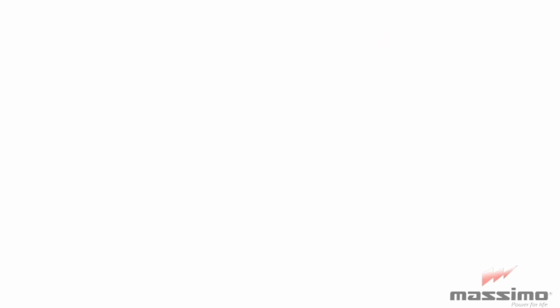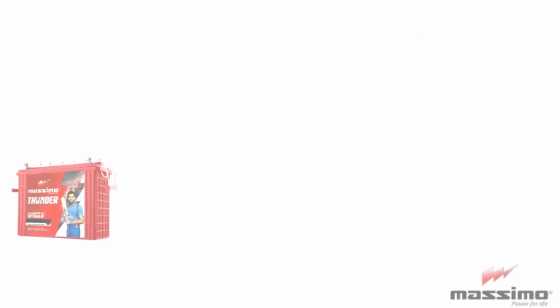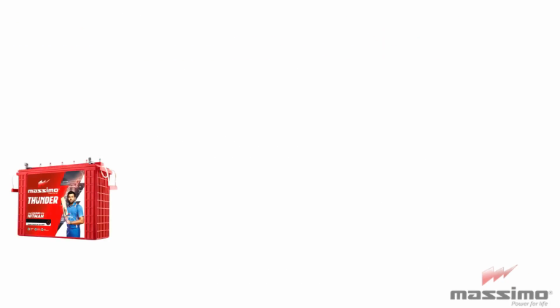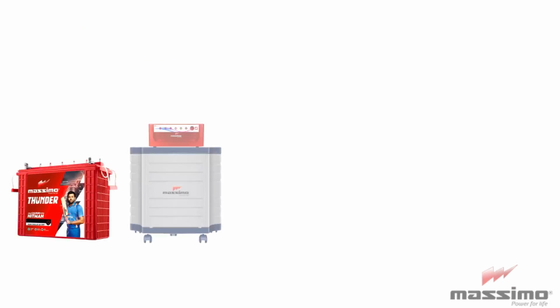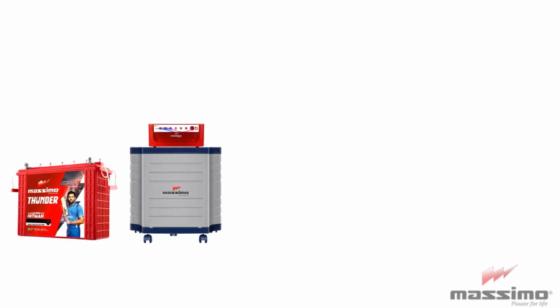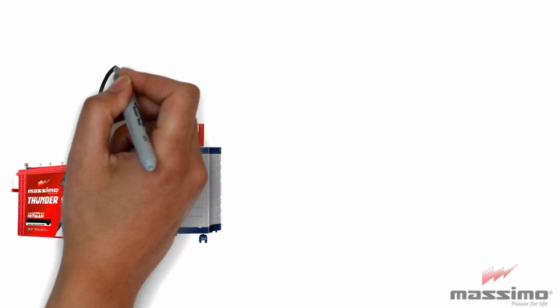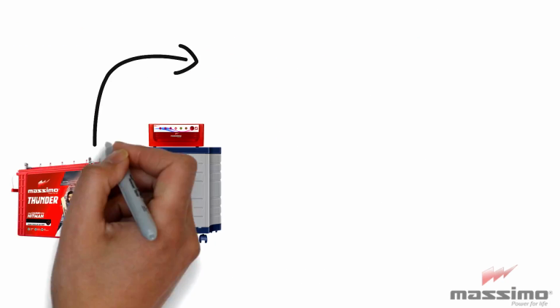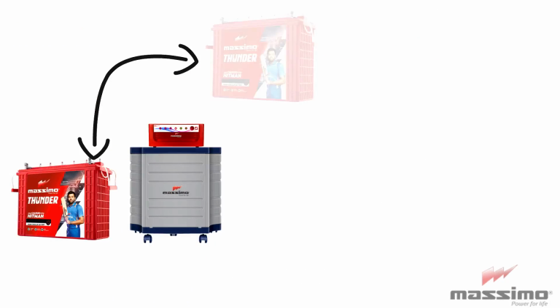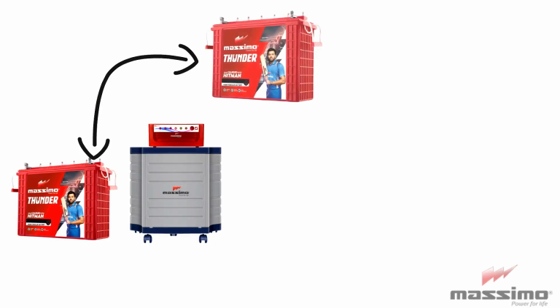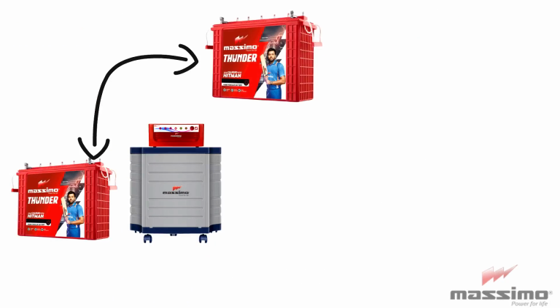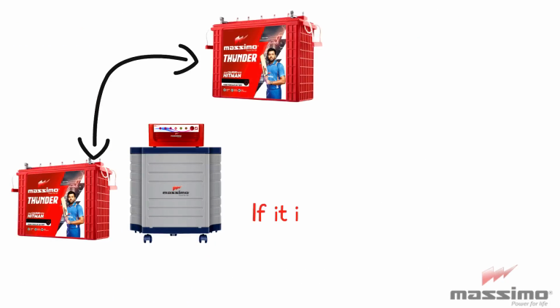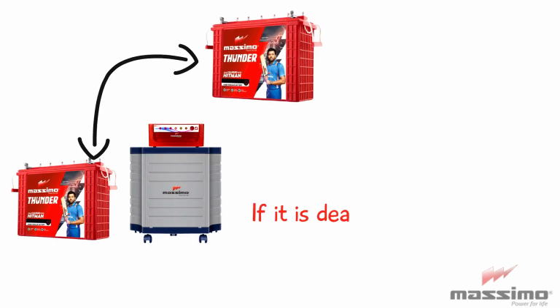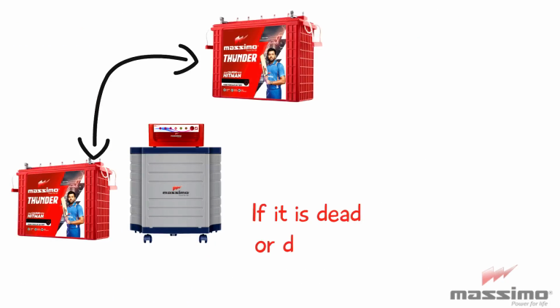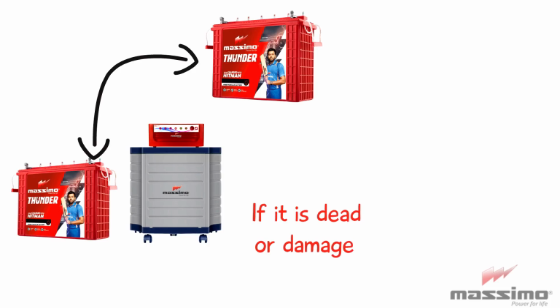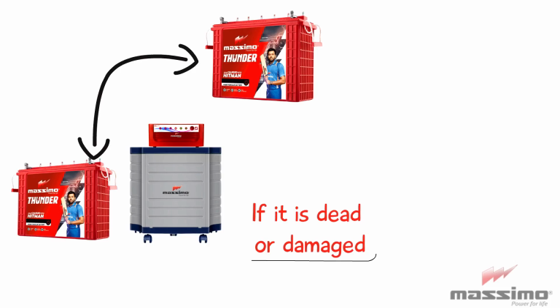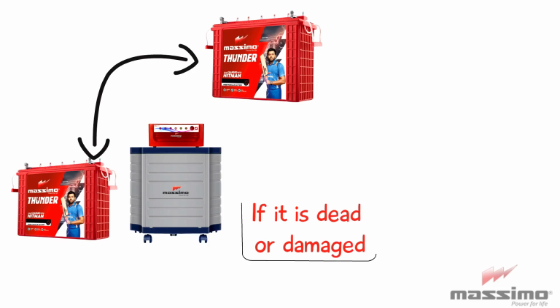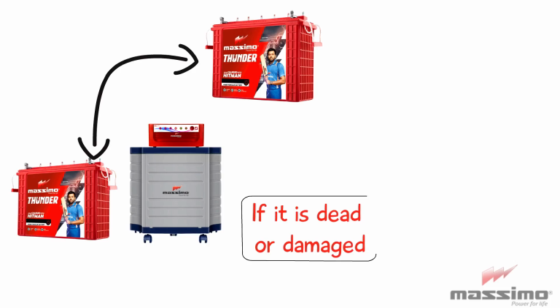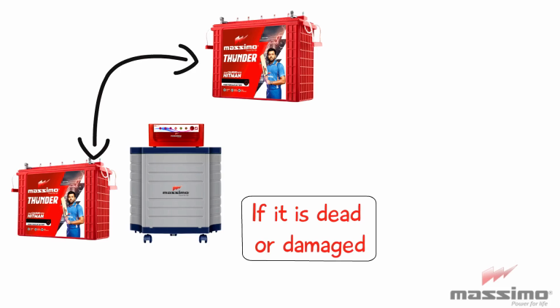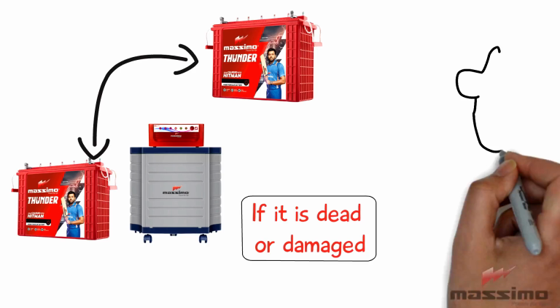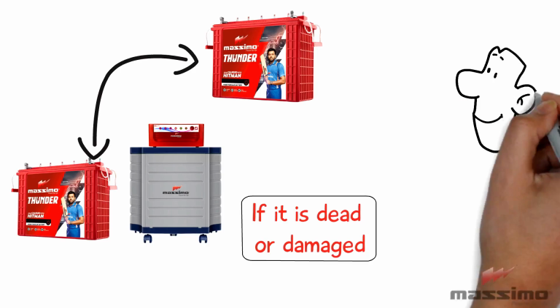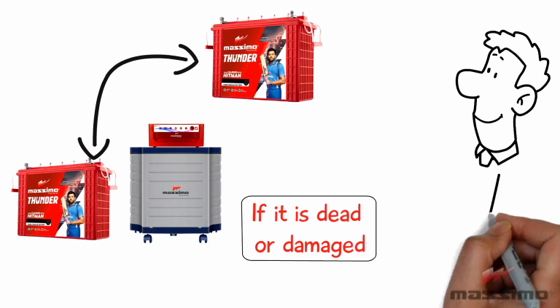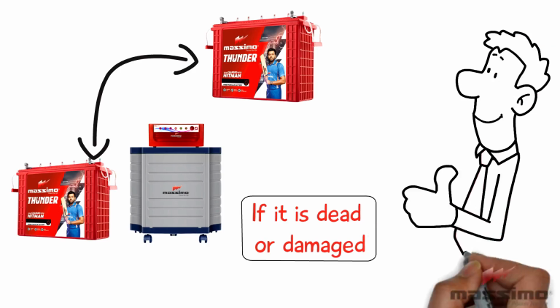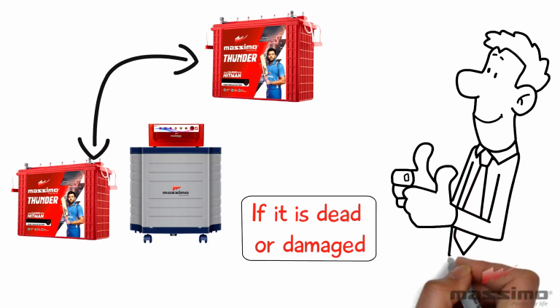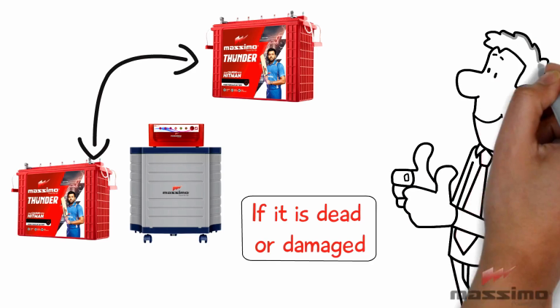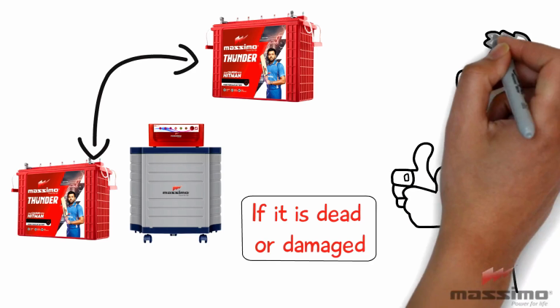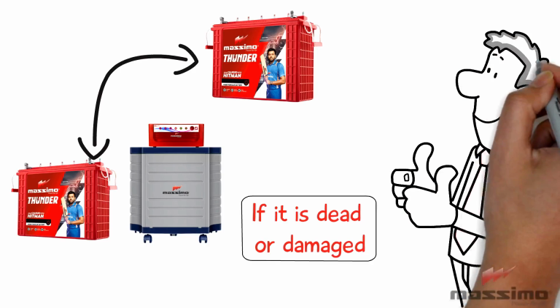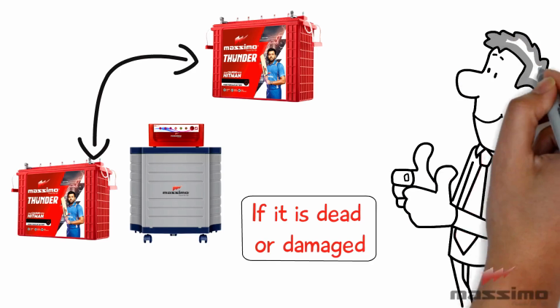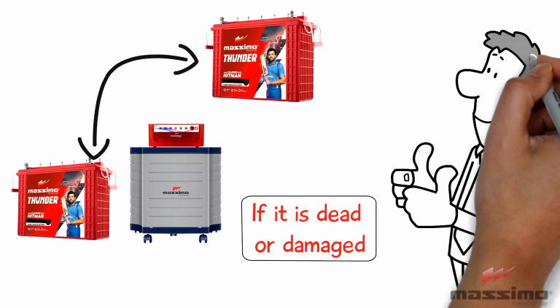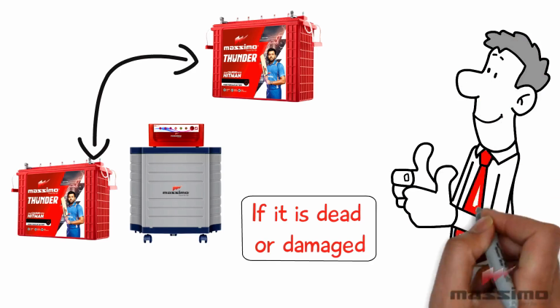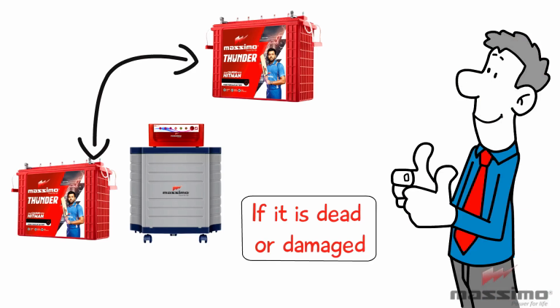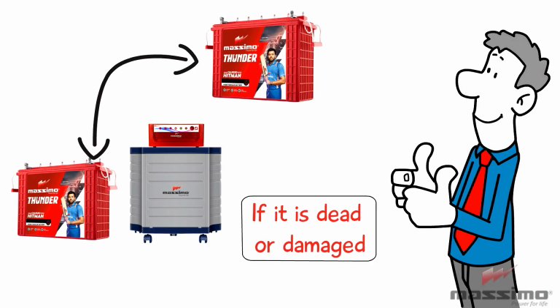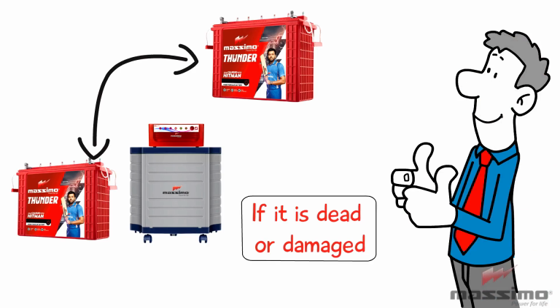Replace your battery if it is dead or damaged. Regular inspection will keep you updated on your inverter and battery conditions.